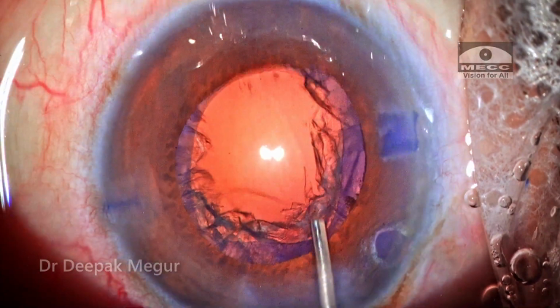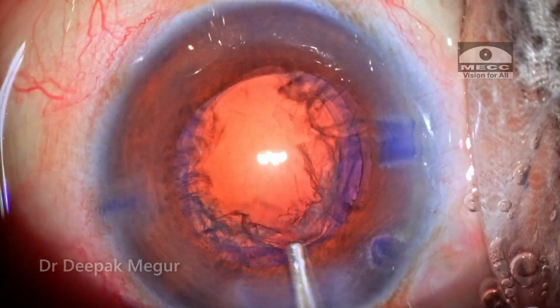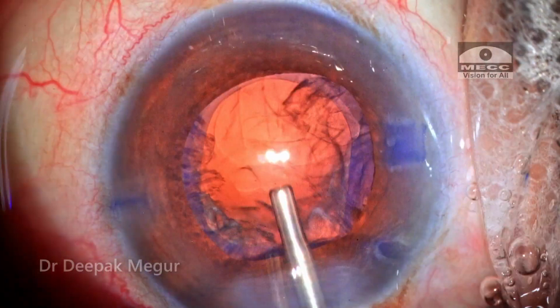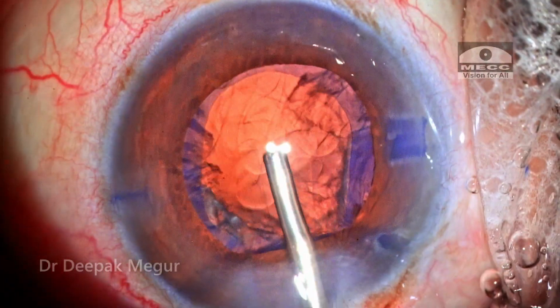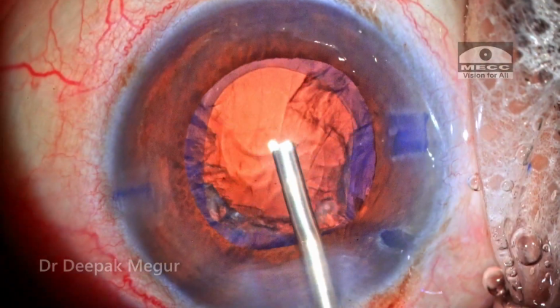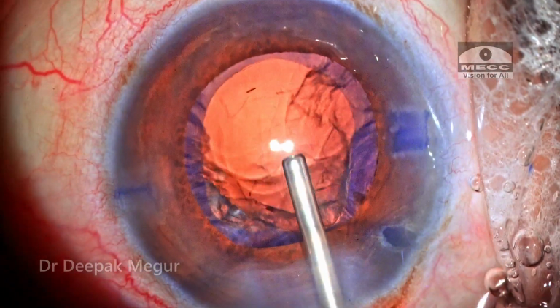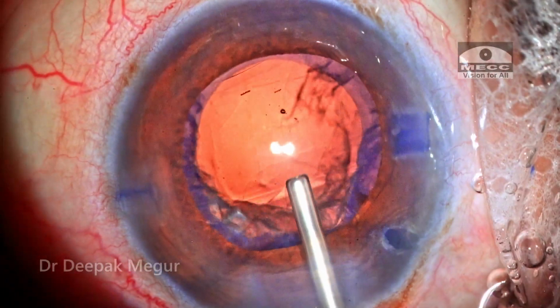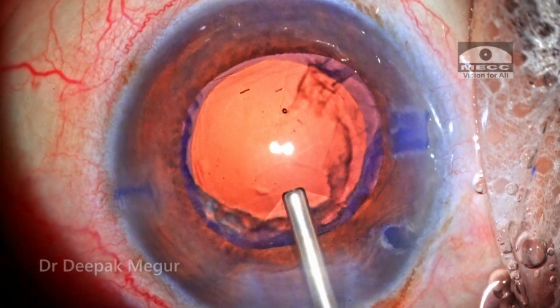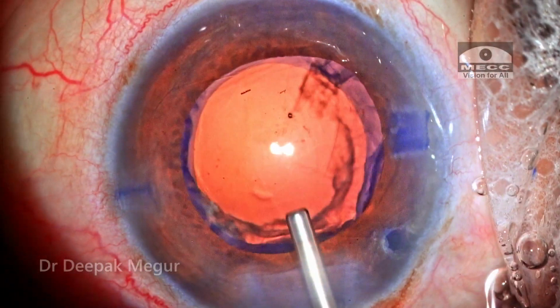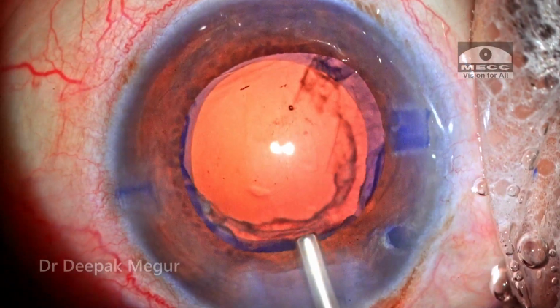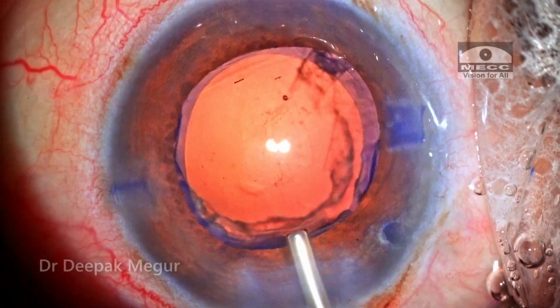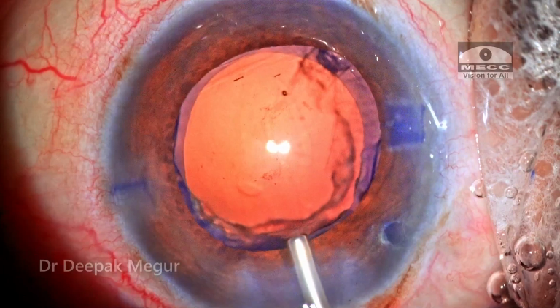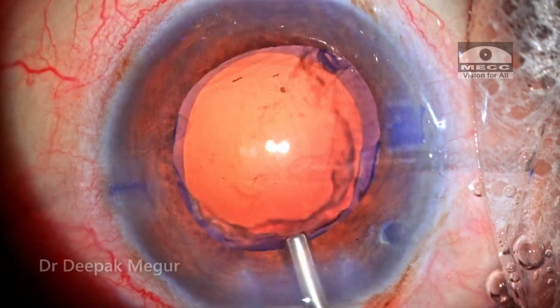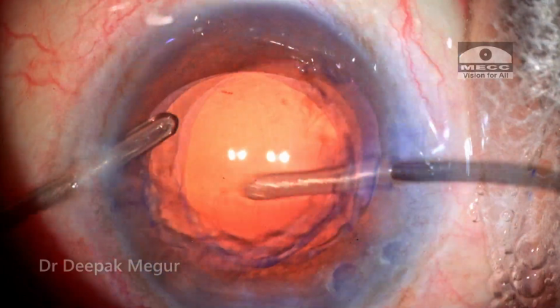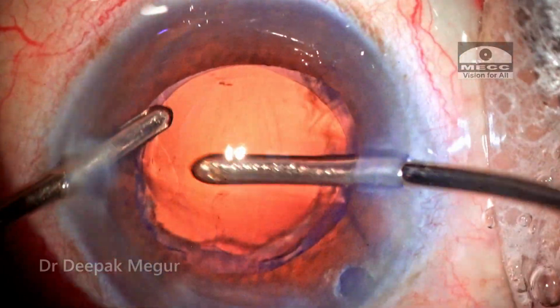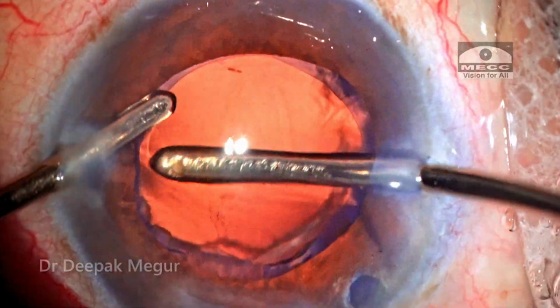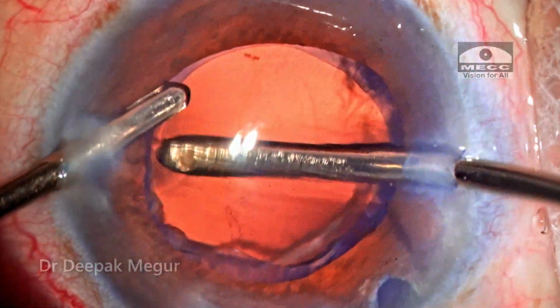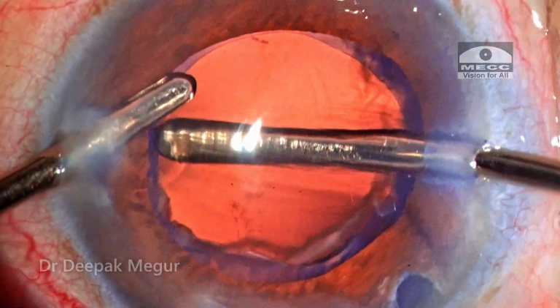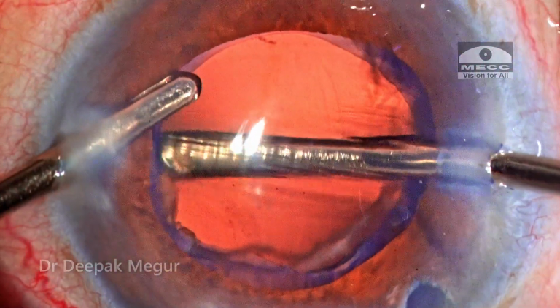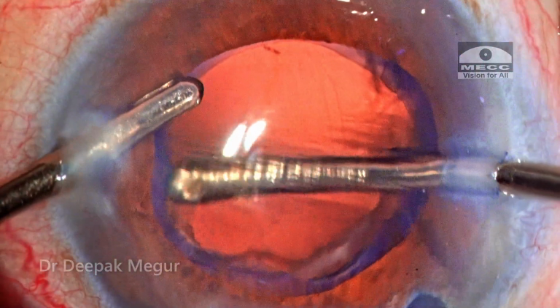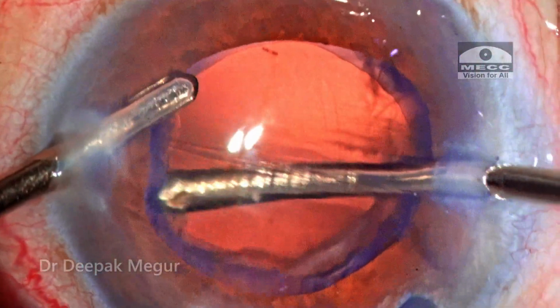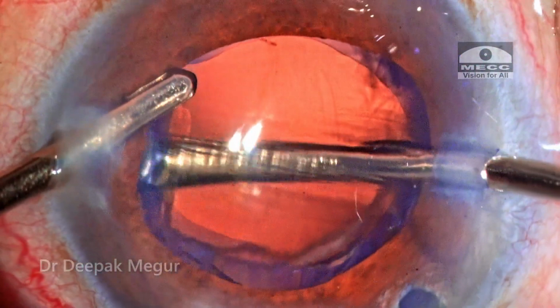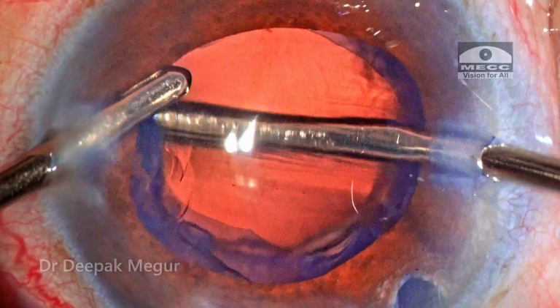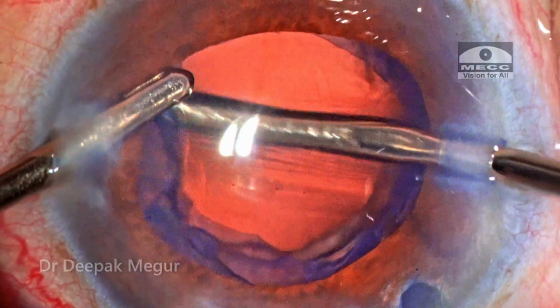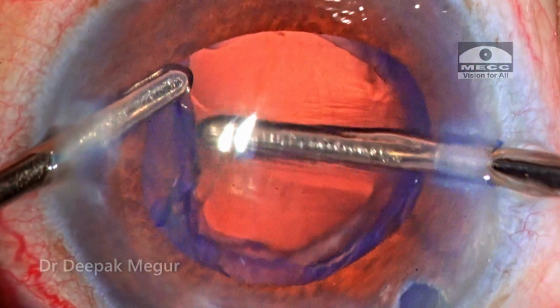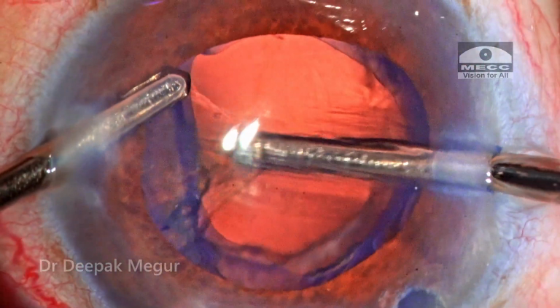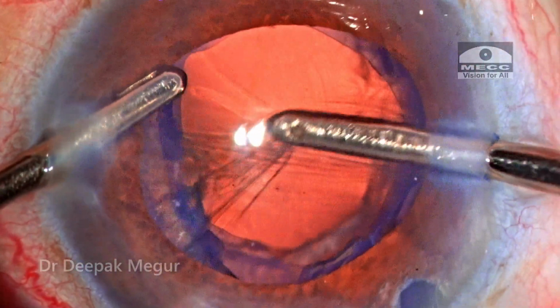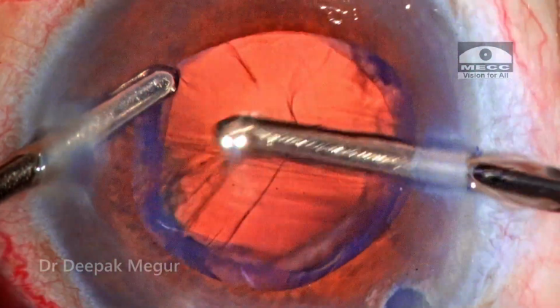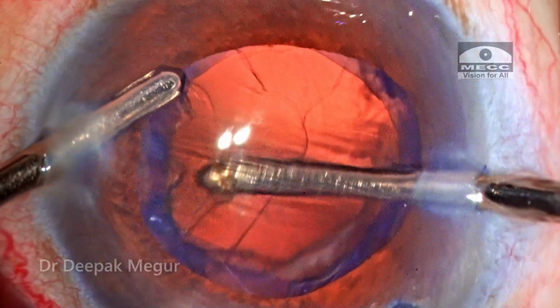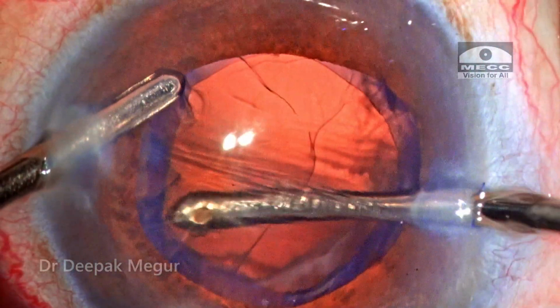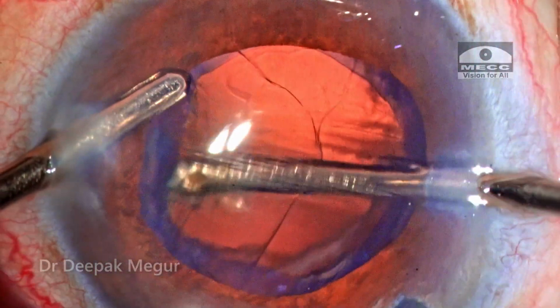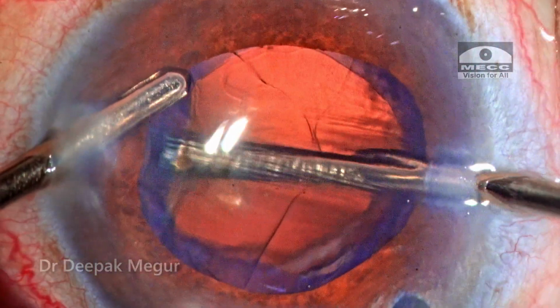Time to aspirate the cortex. Manual irrigation-aspiration is used to aspirate all the cortex.